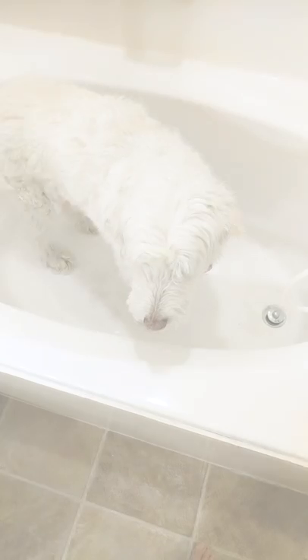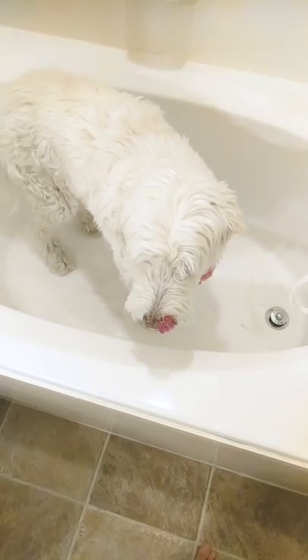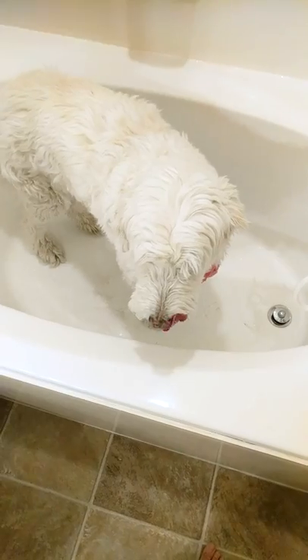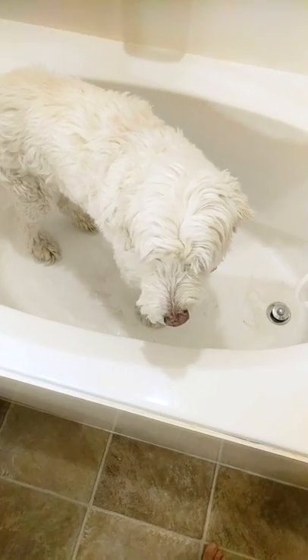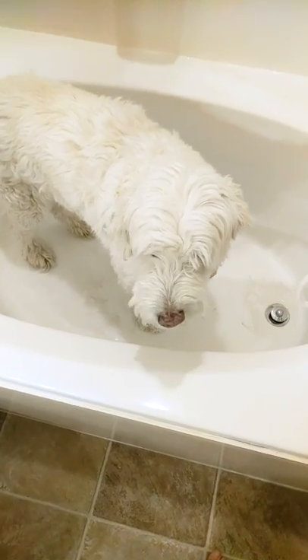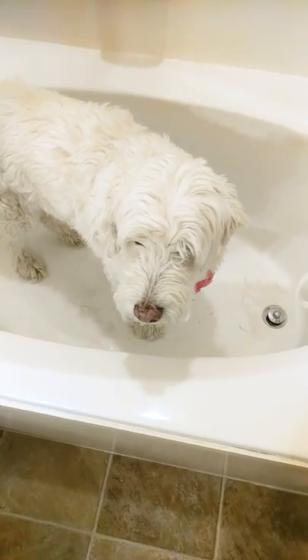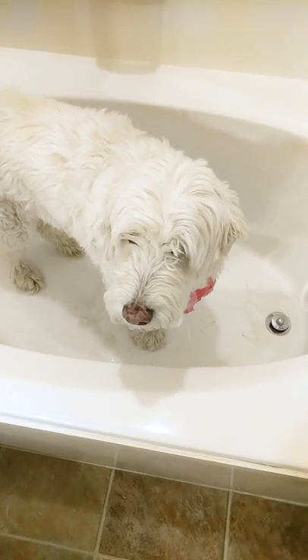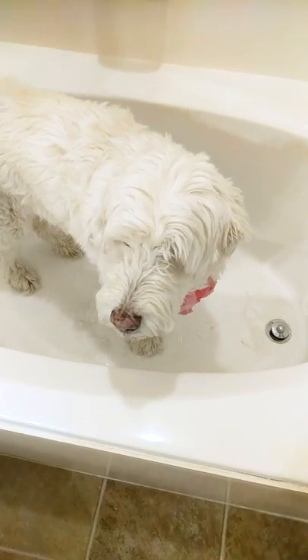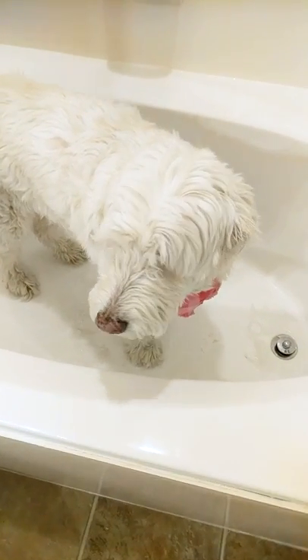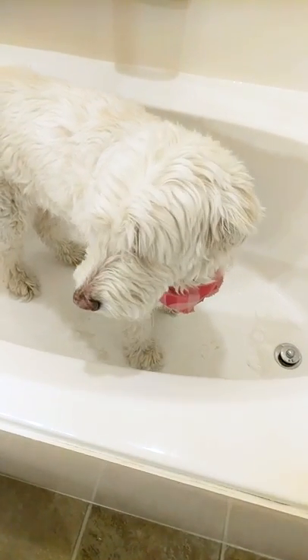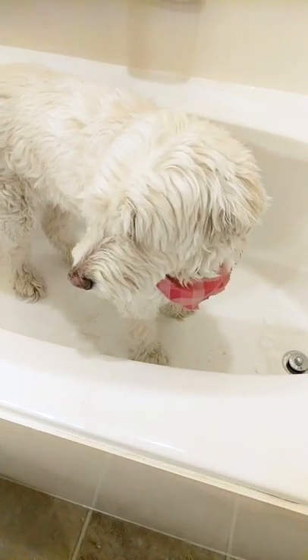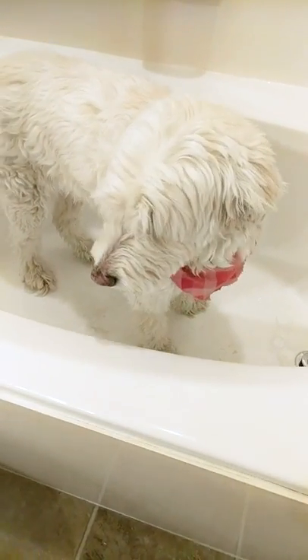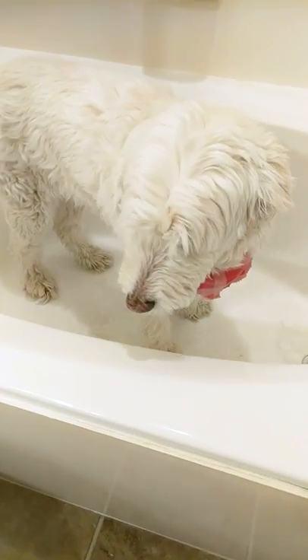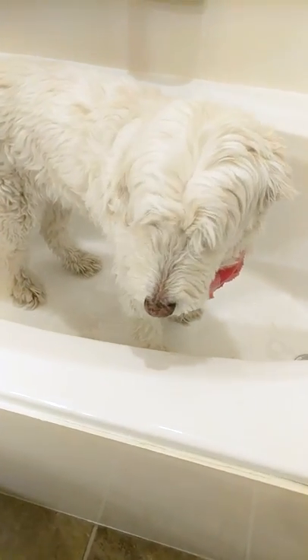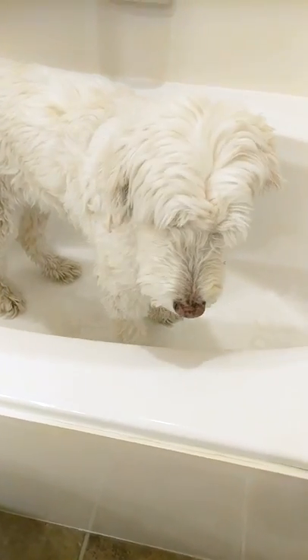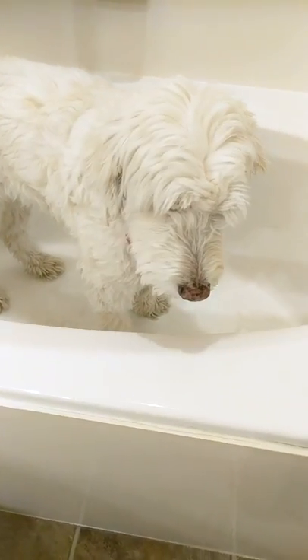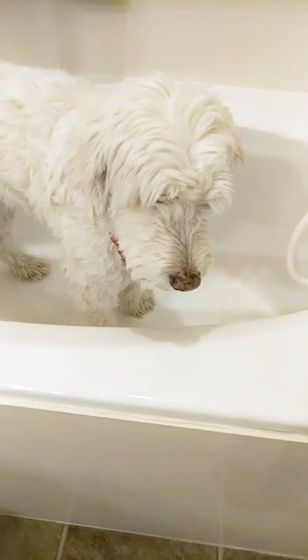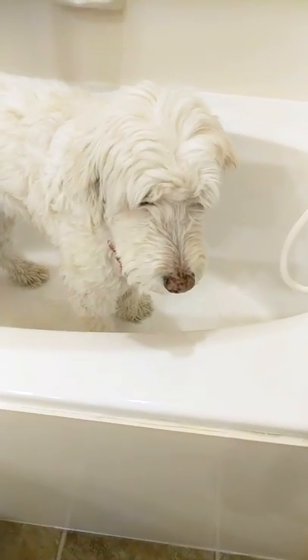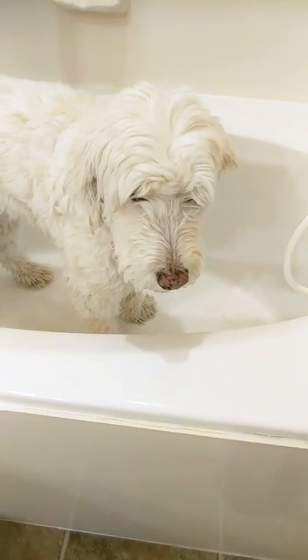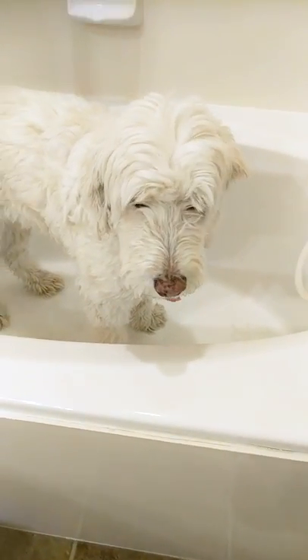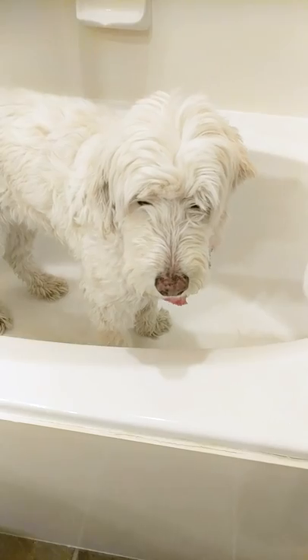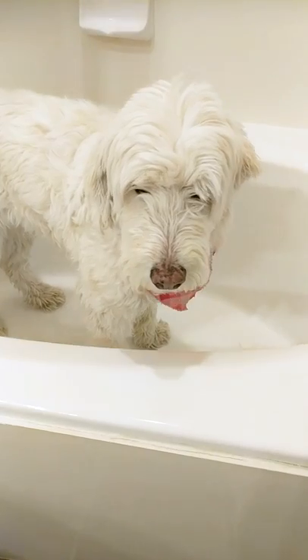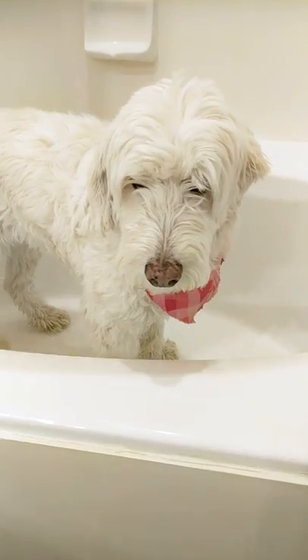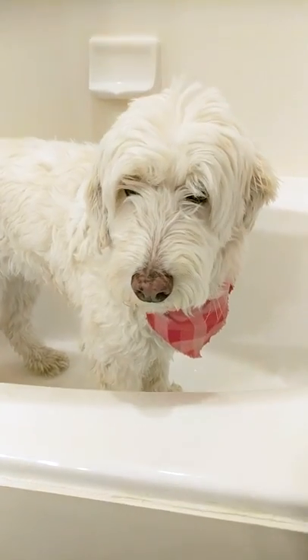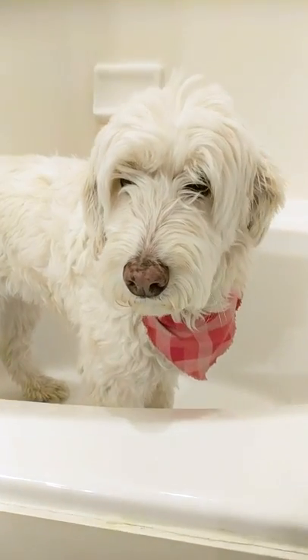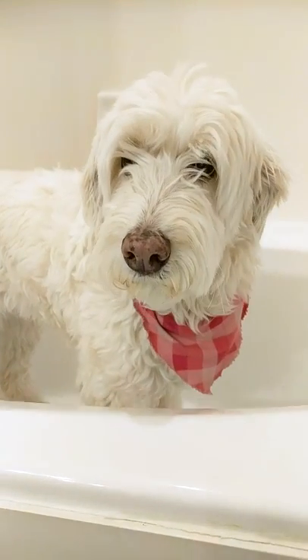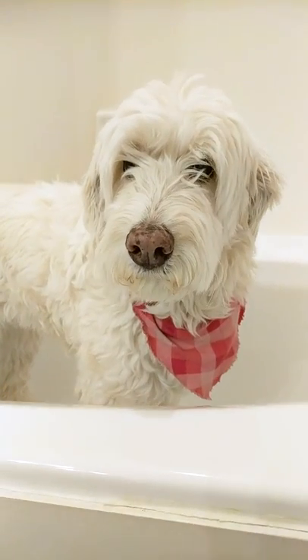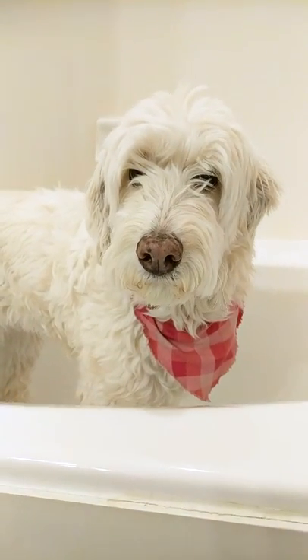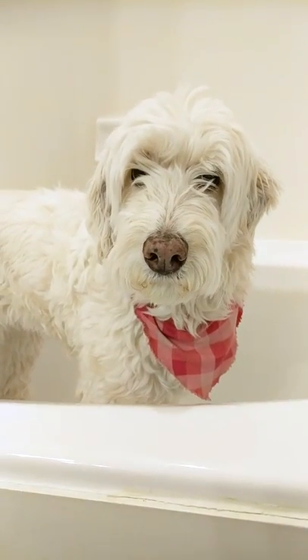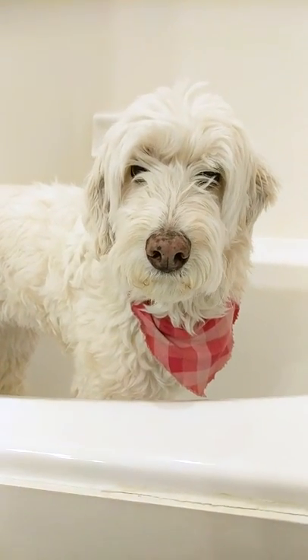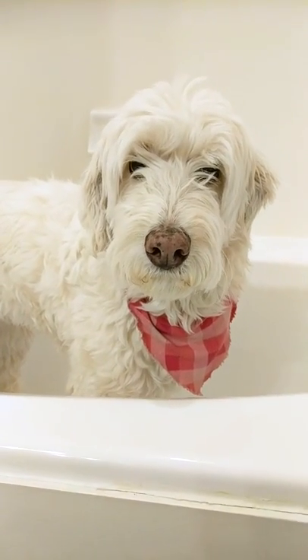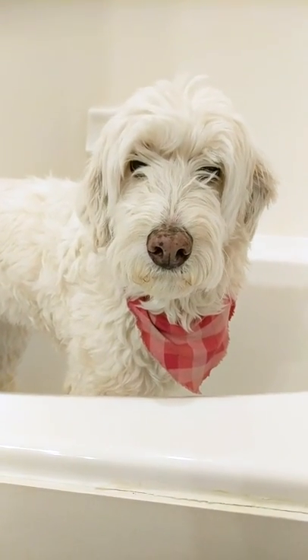We're gonna give Chloe a nice bath. You ready, honey?